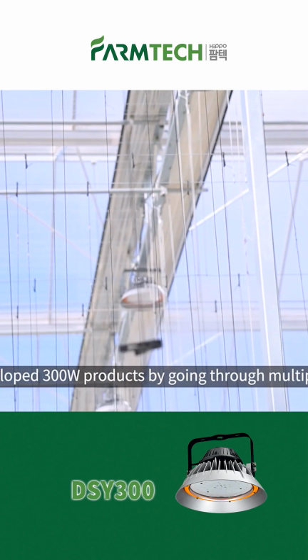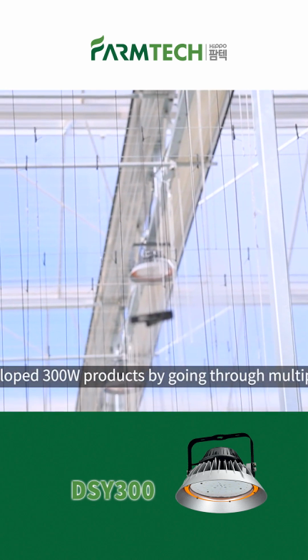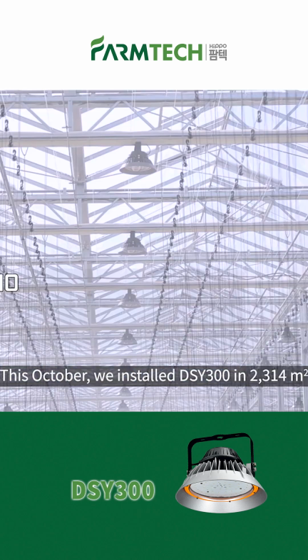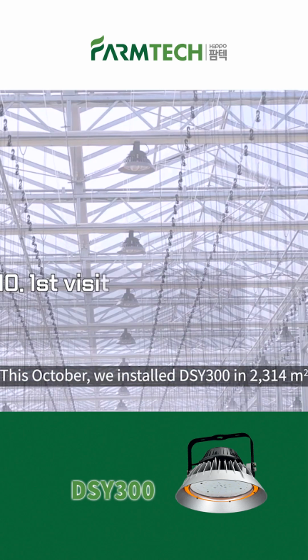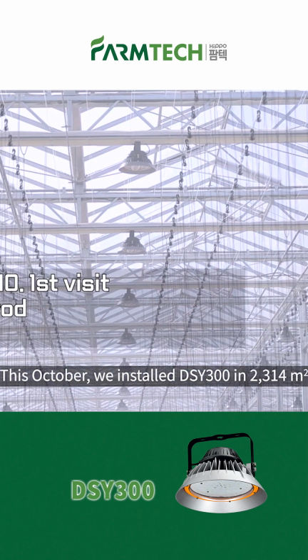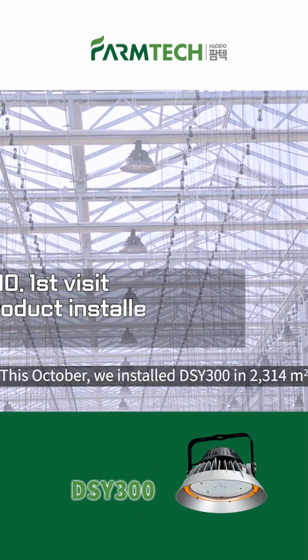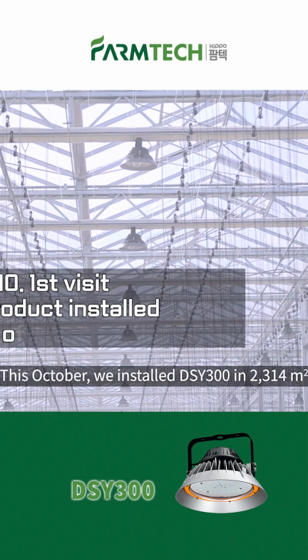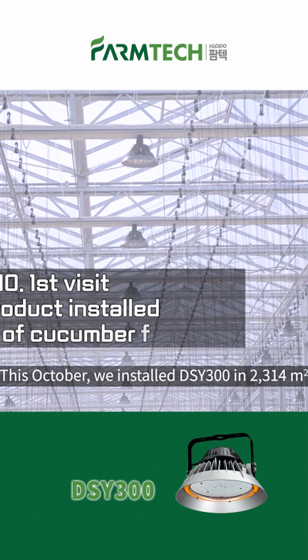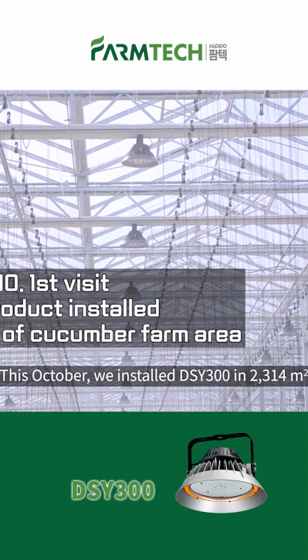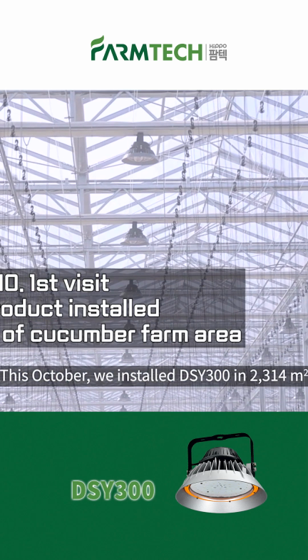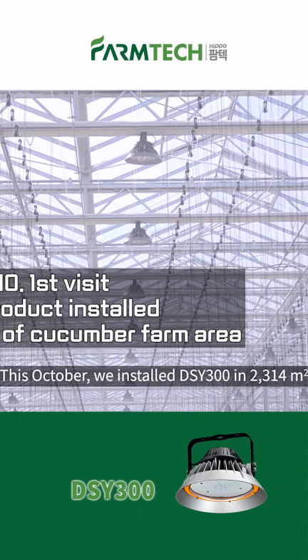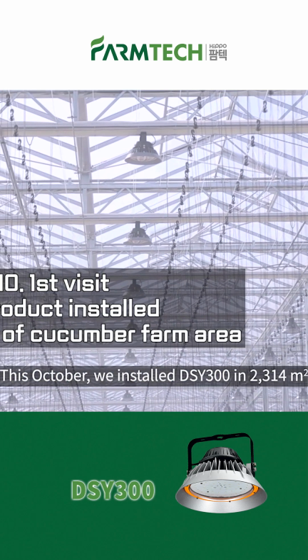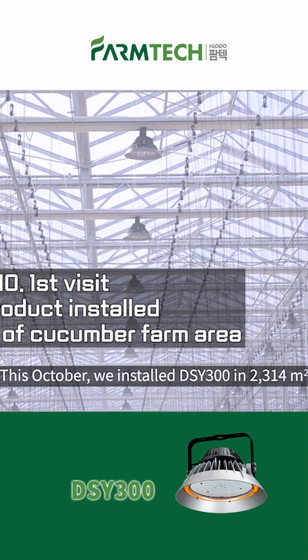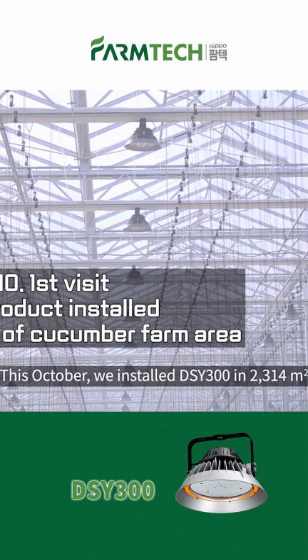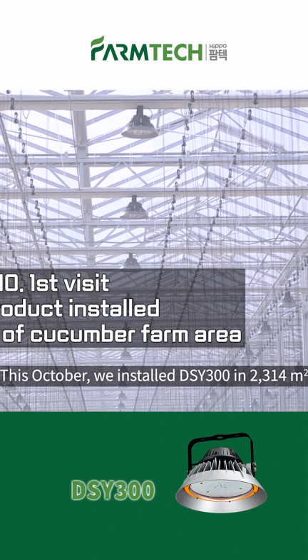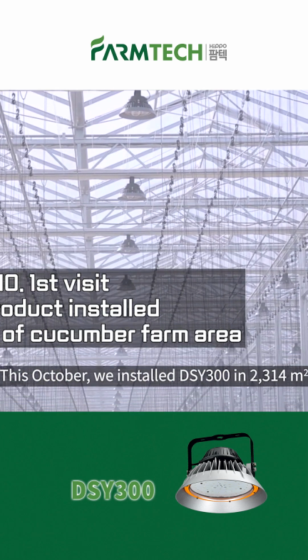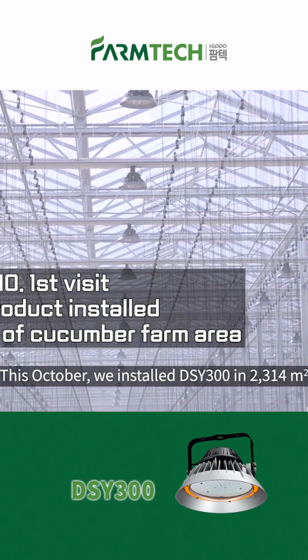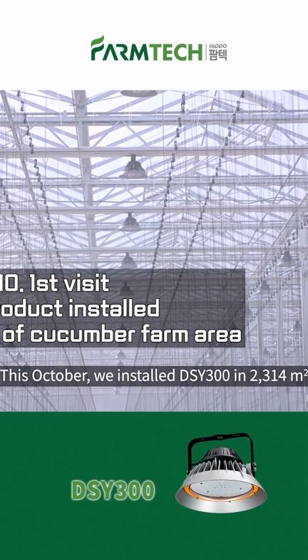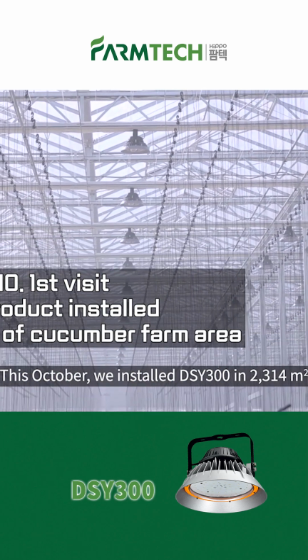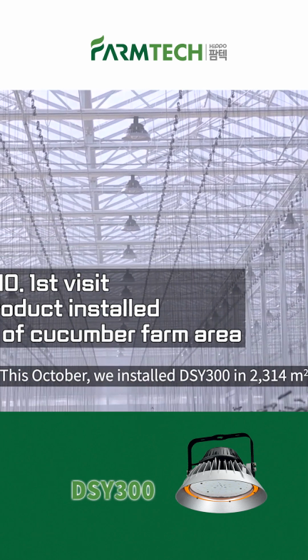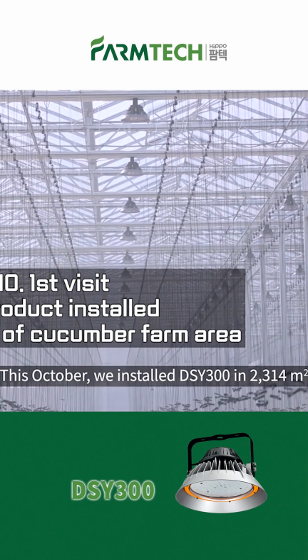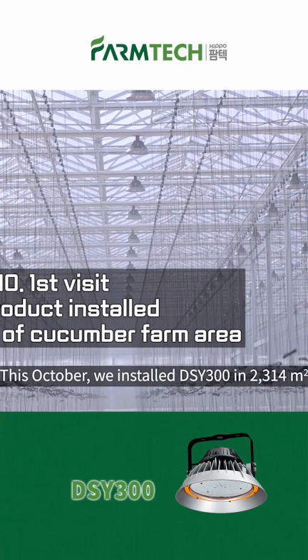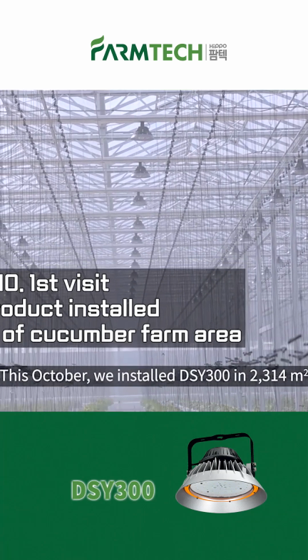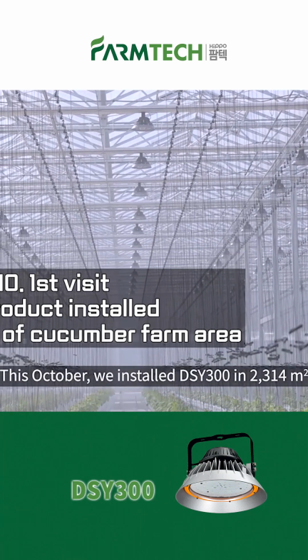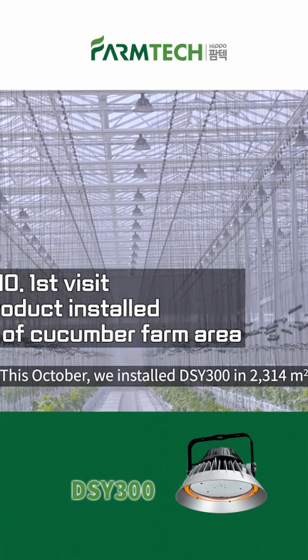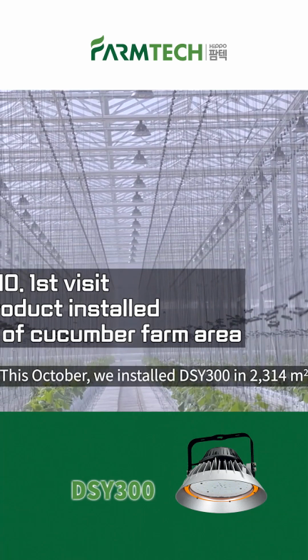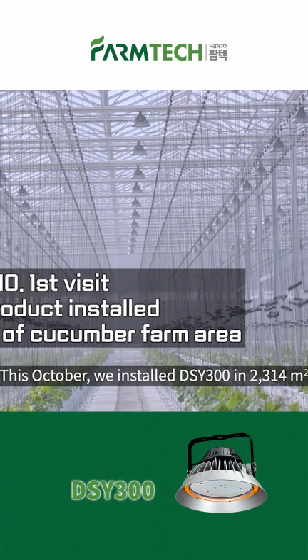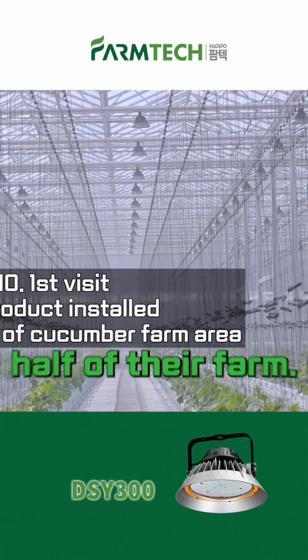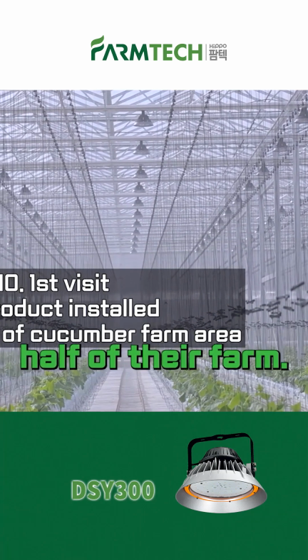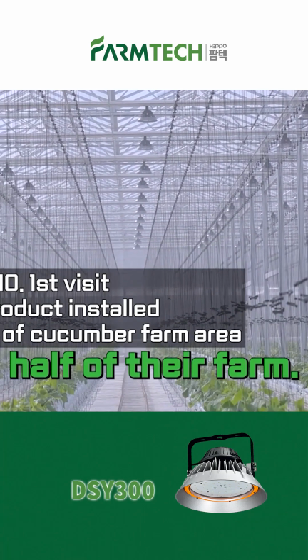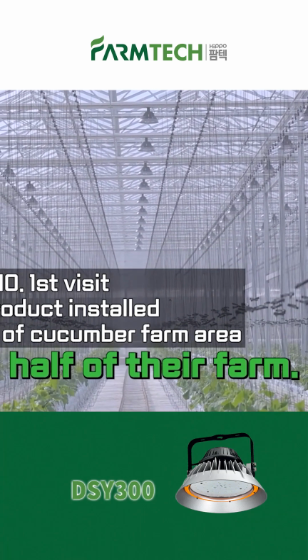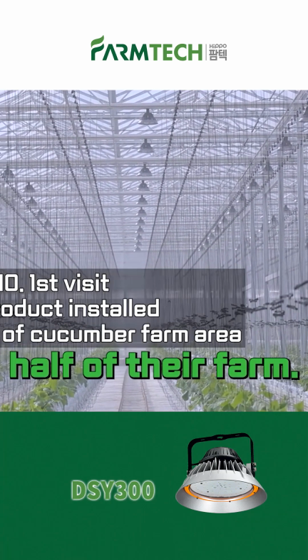This October, we installed DSY-300 in 2,314 sqm, which is half of their farm.